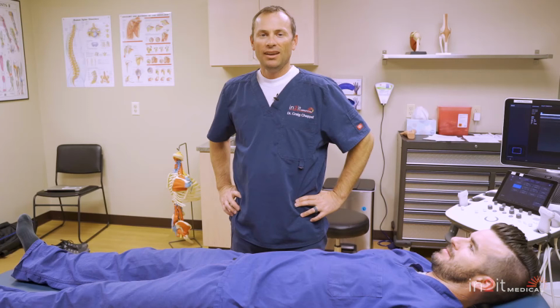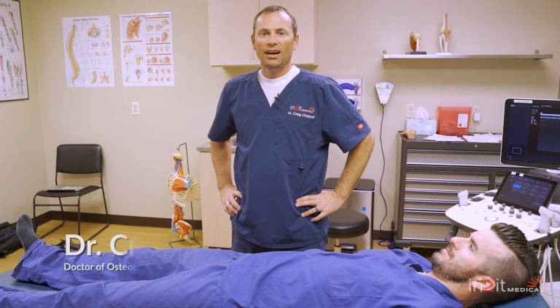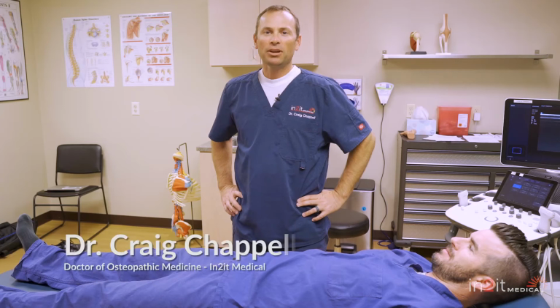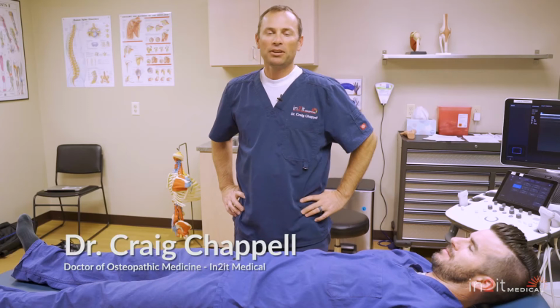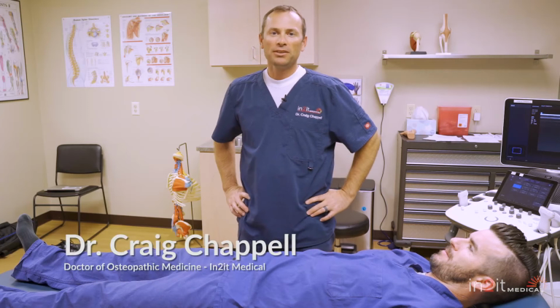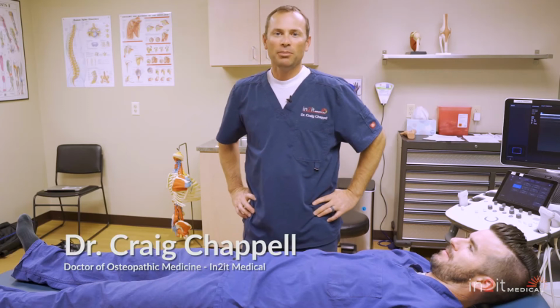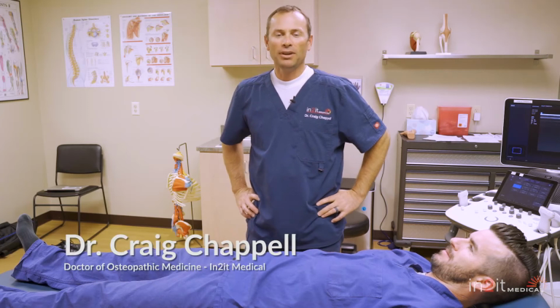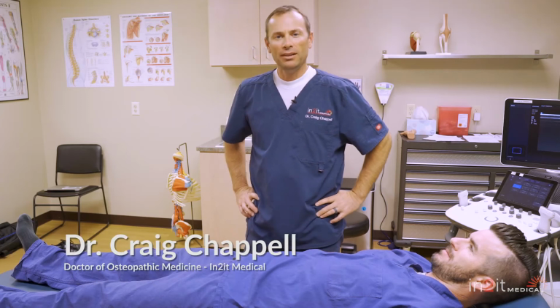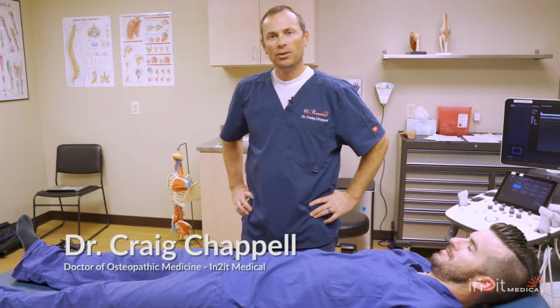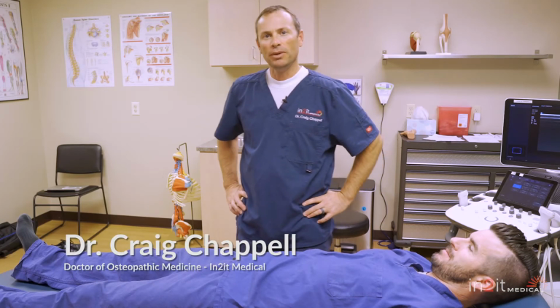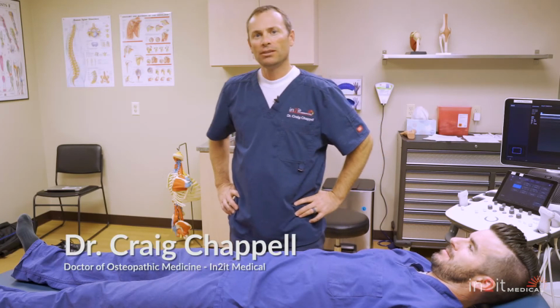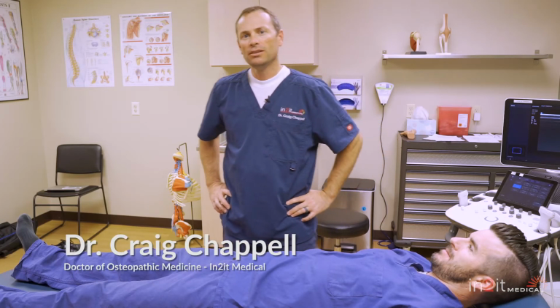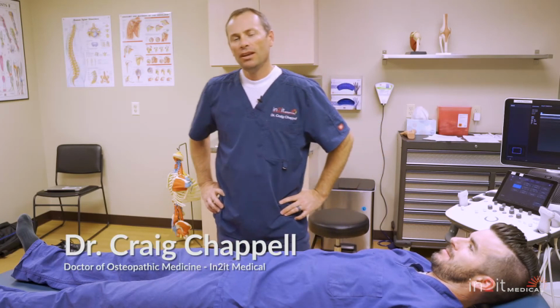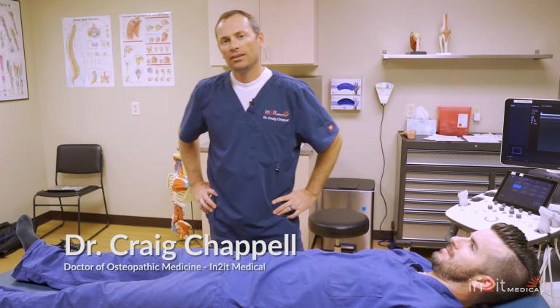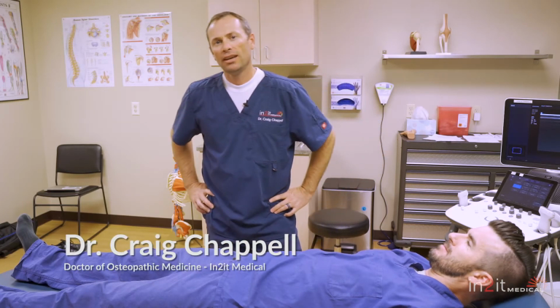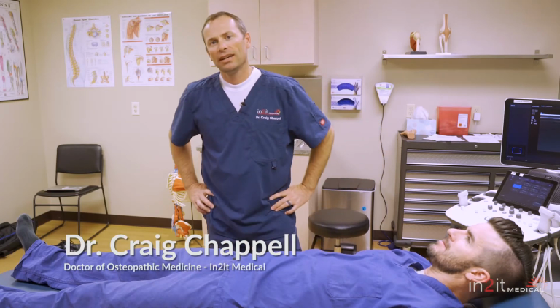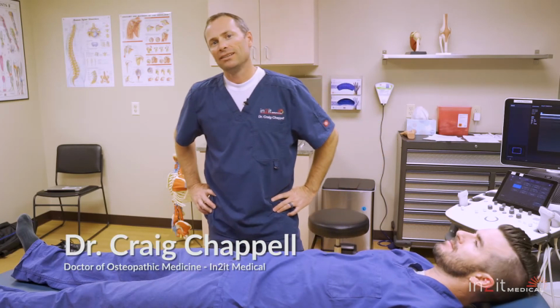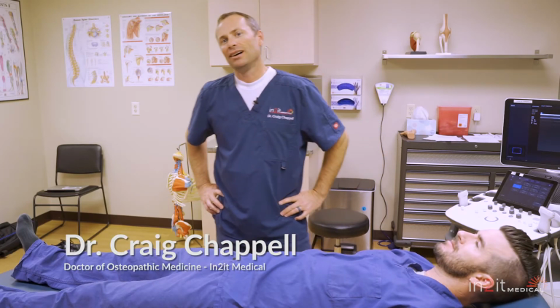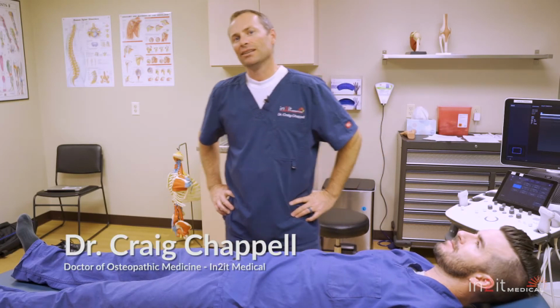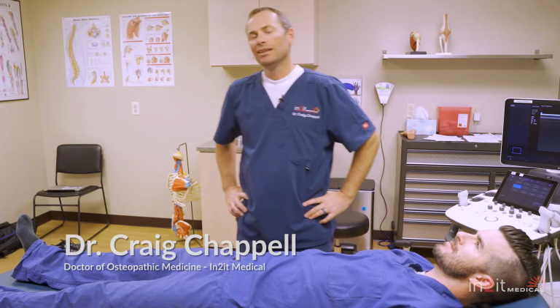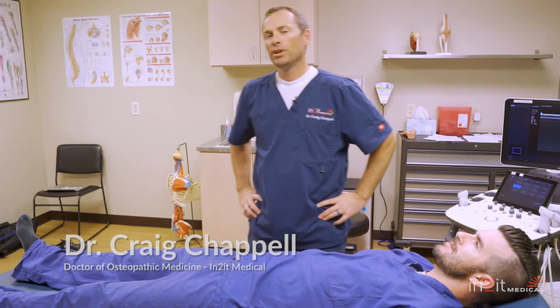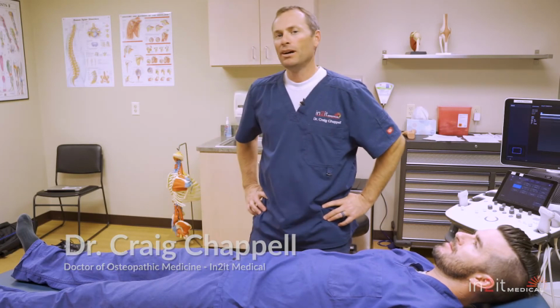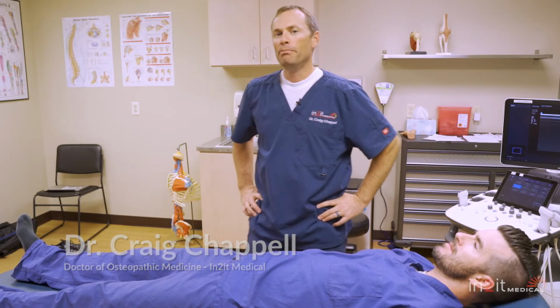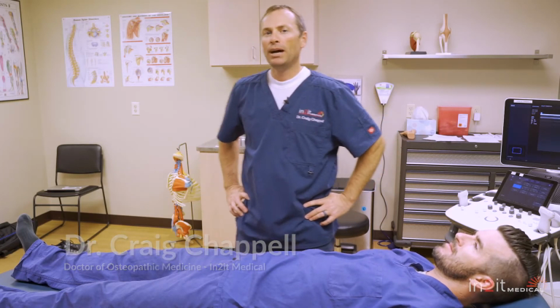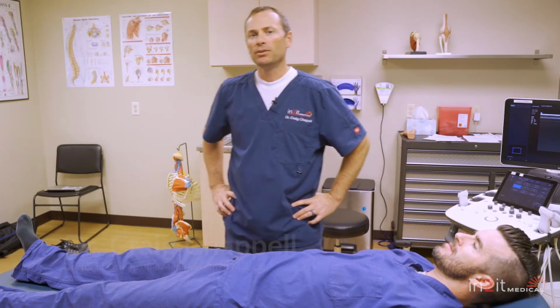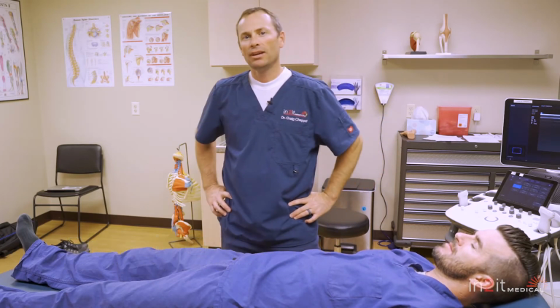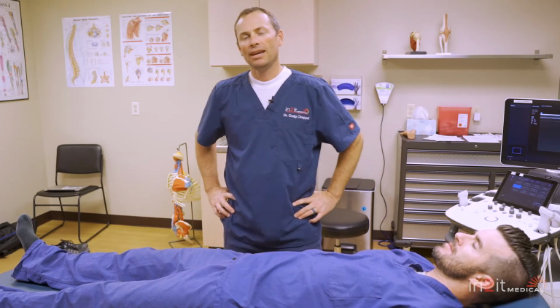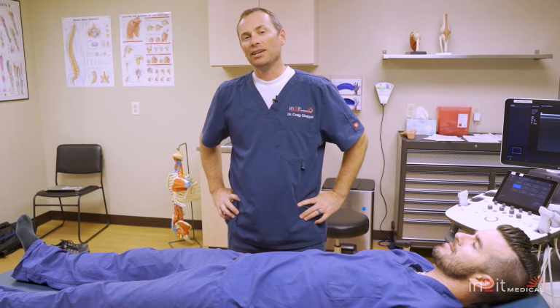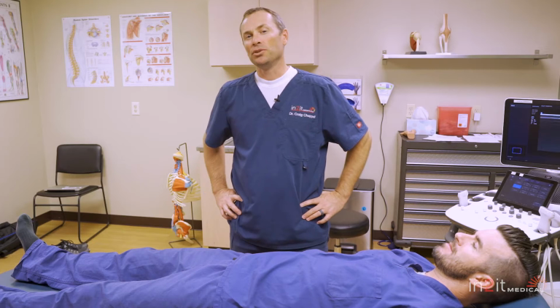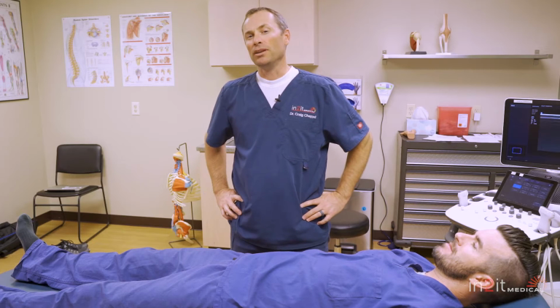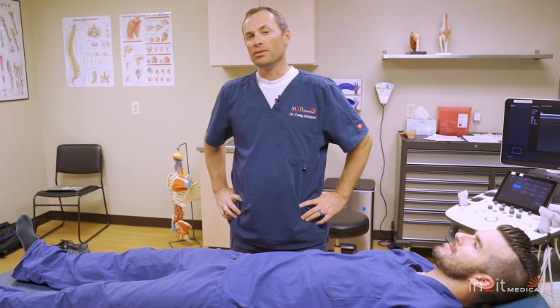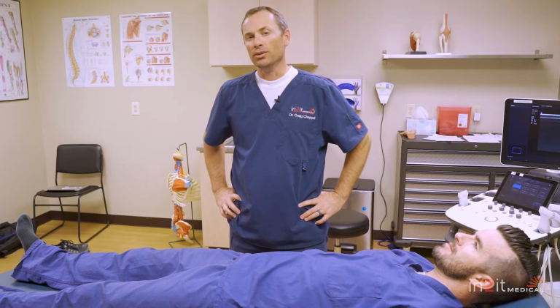Hi, I'm Dr. Craig Chappell at Intuit Medical. Today I'd like to talk a little bit about SI joint instability.